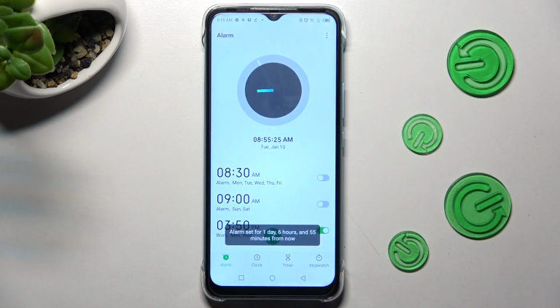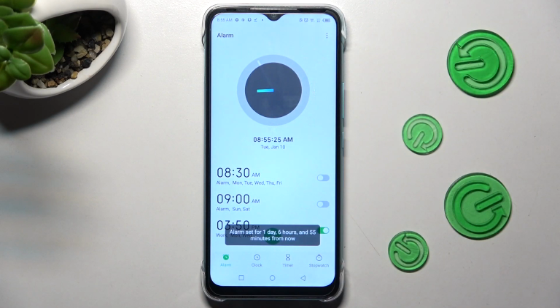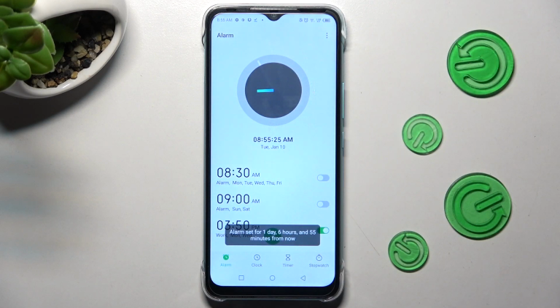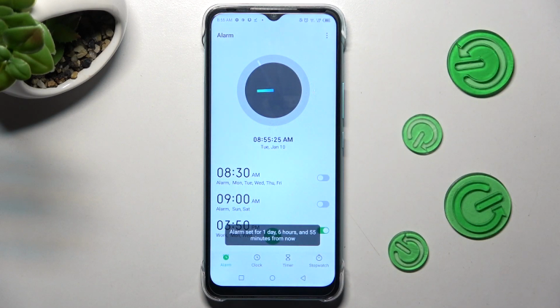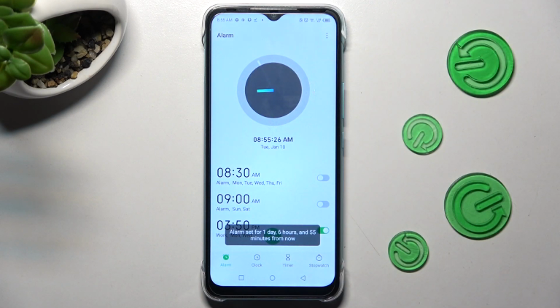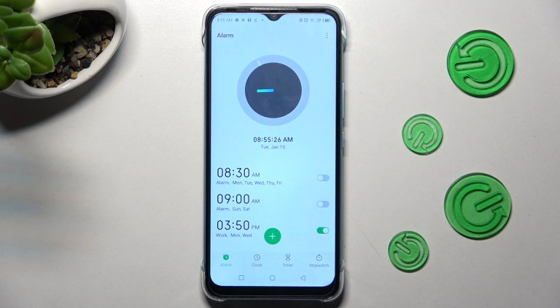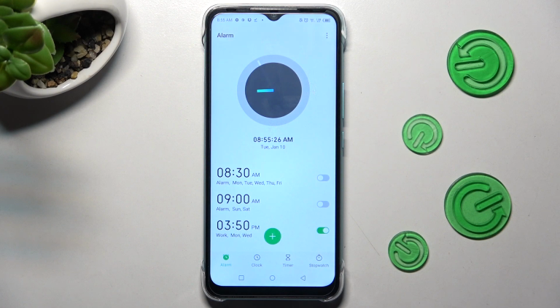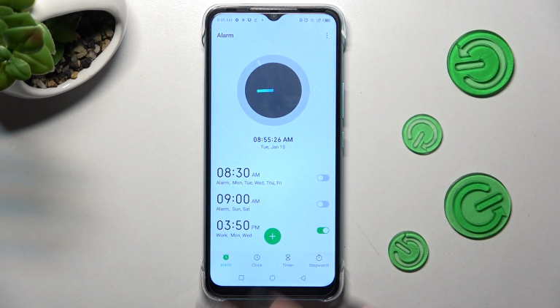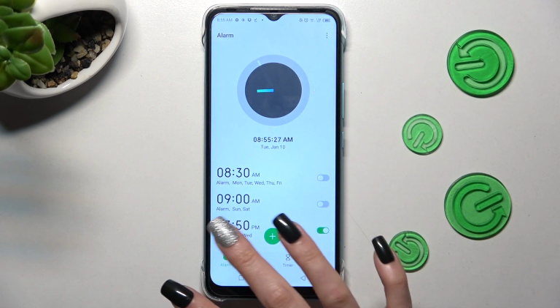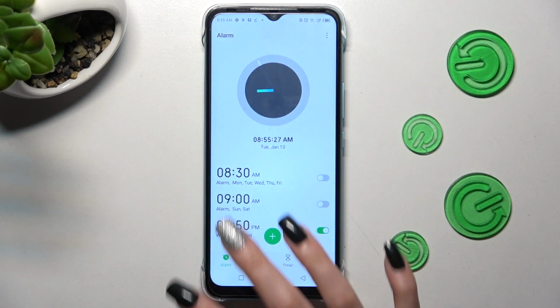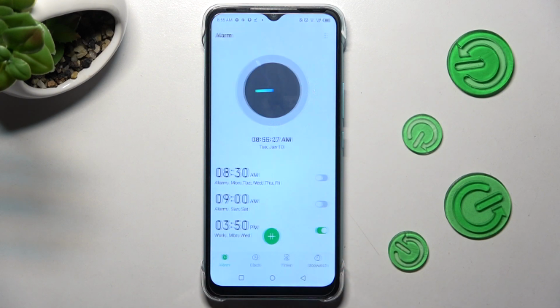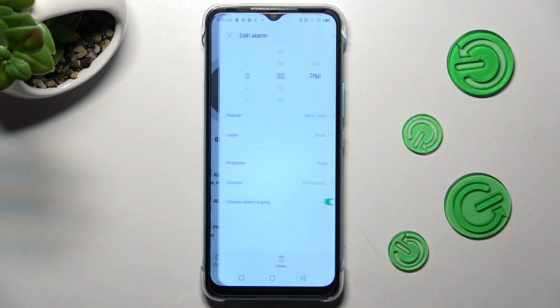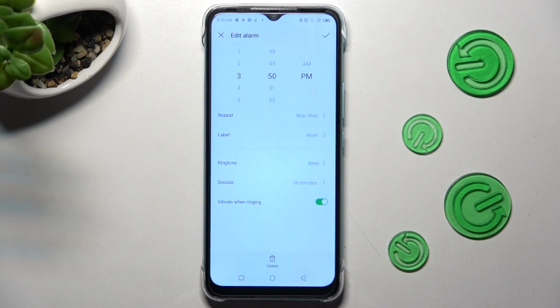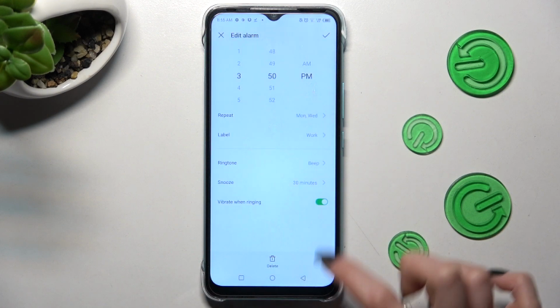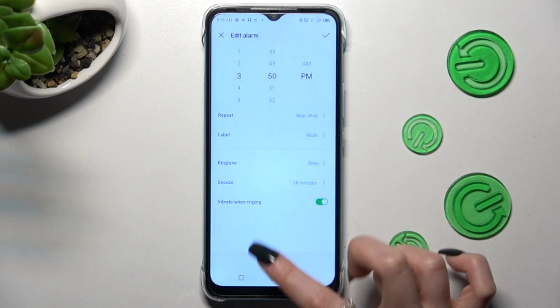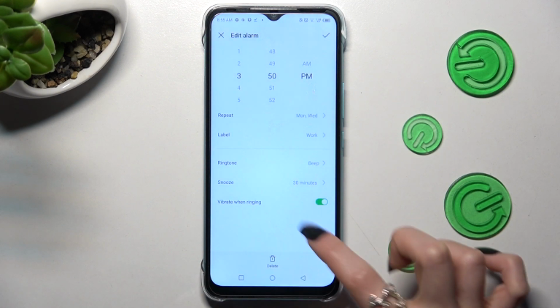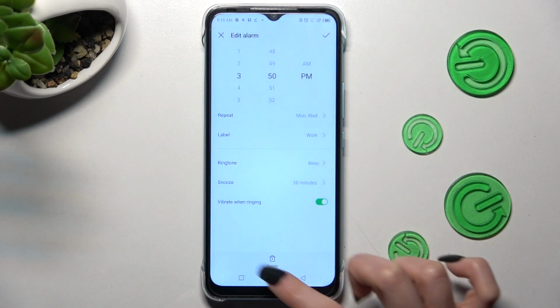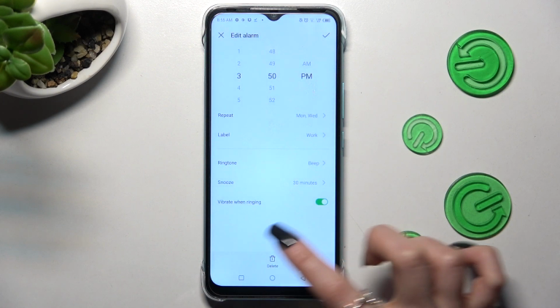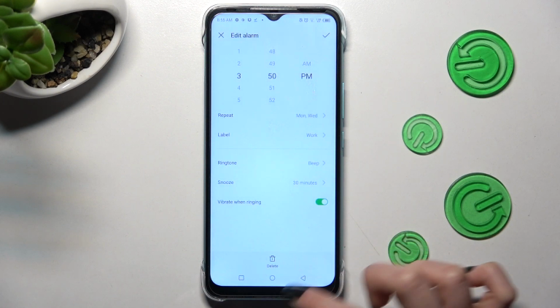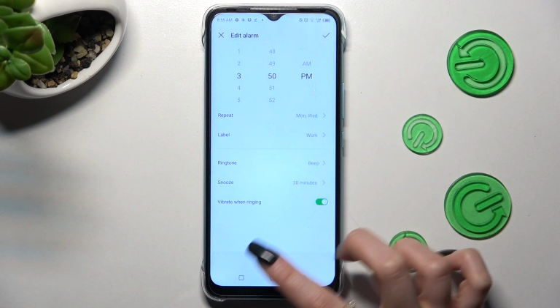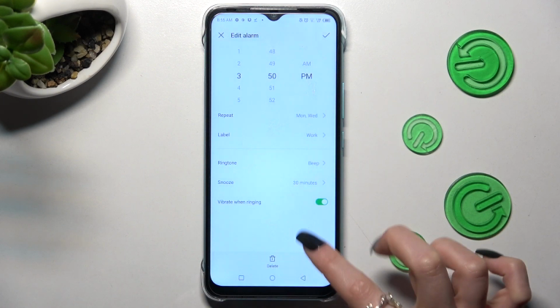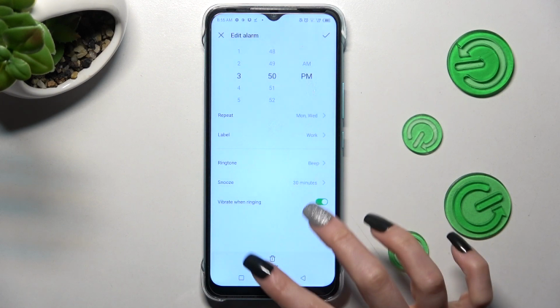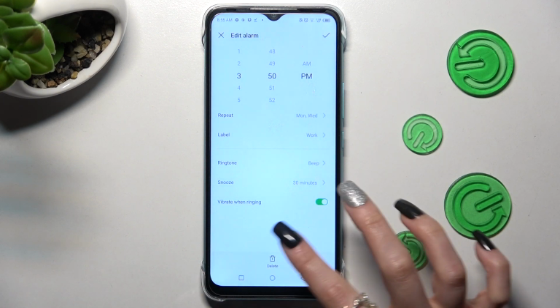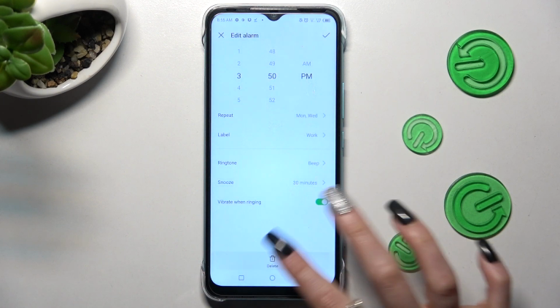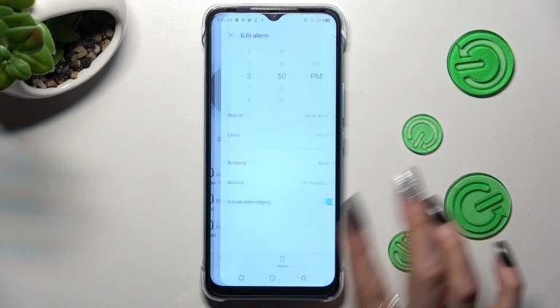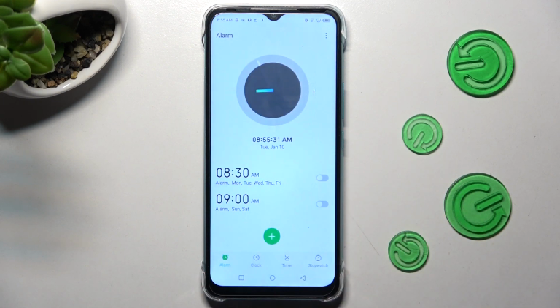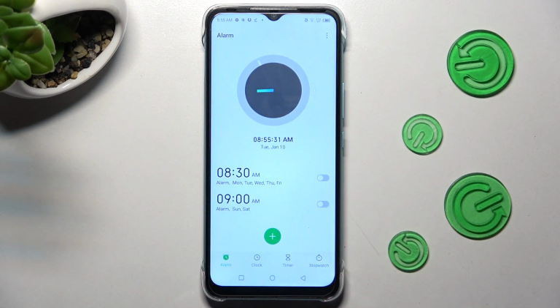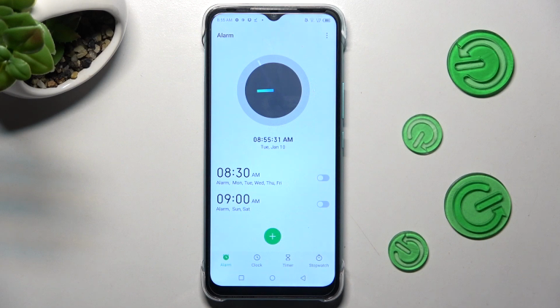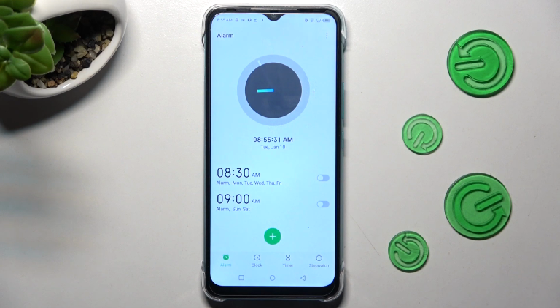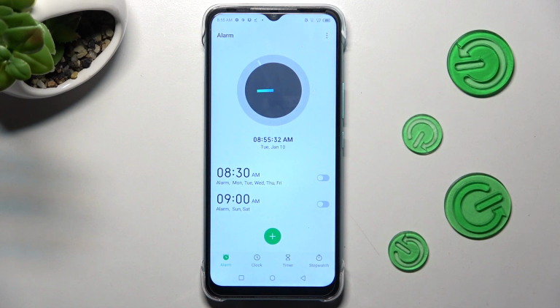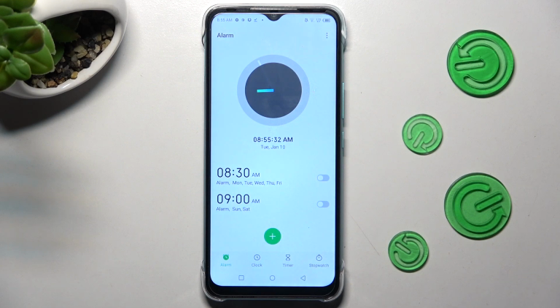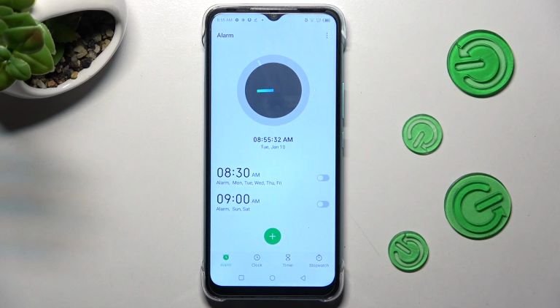In order to delete it, click on add, then tap on the delete option at the bottom. And now it's gone.